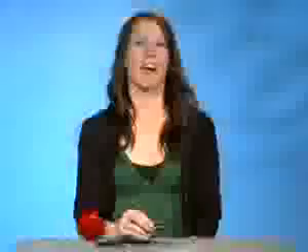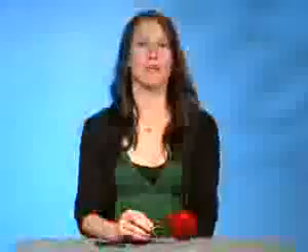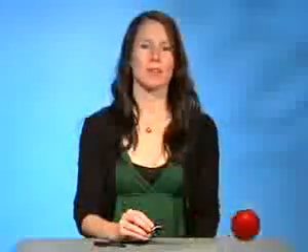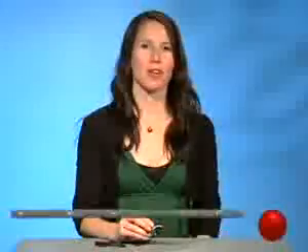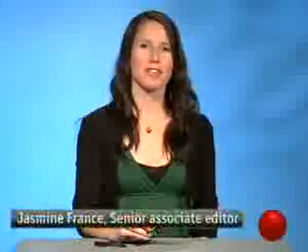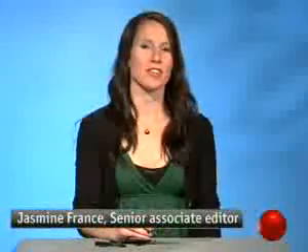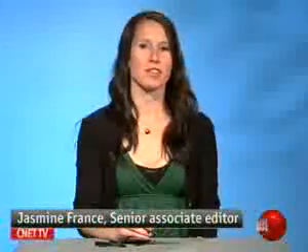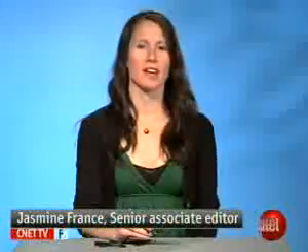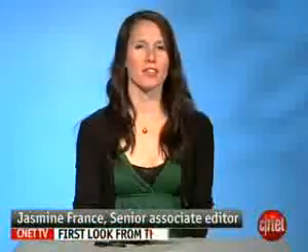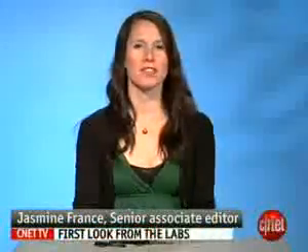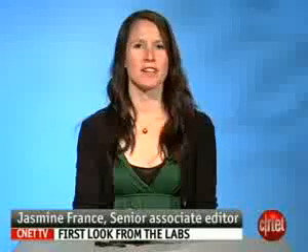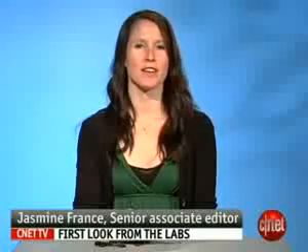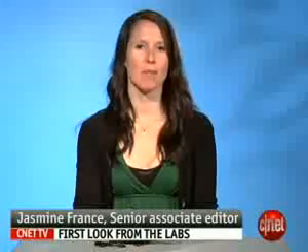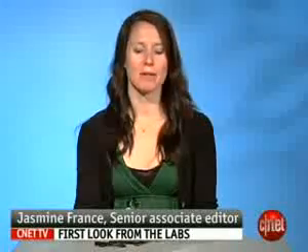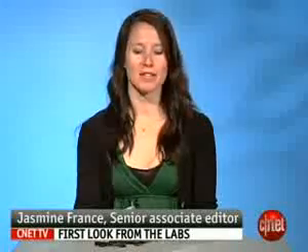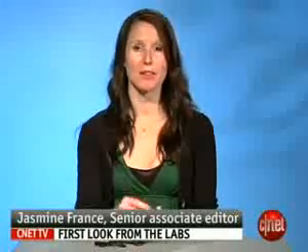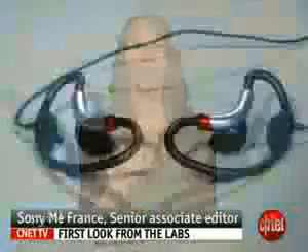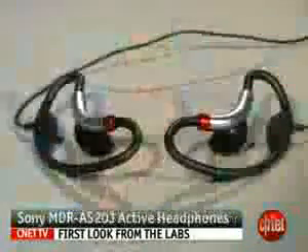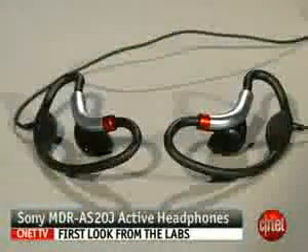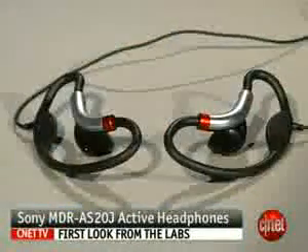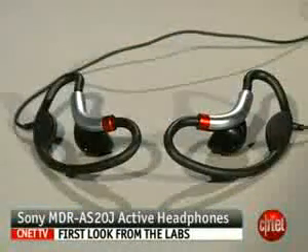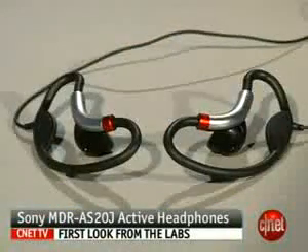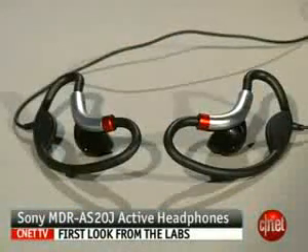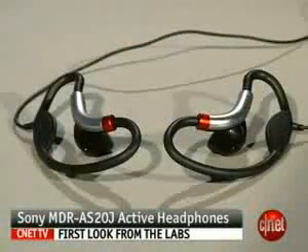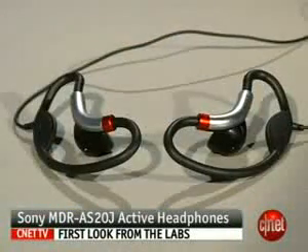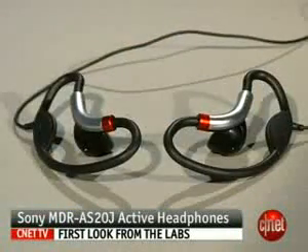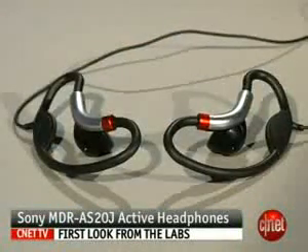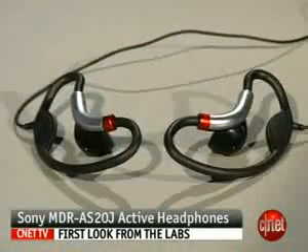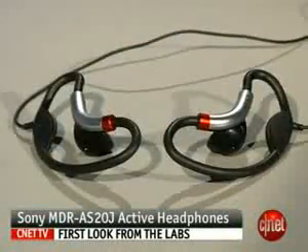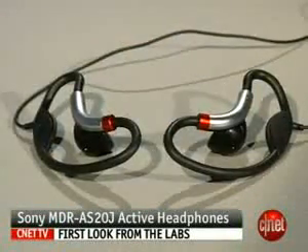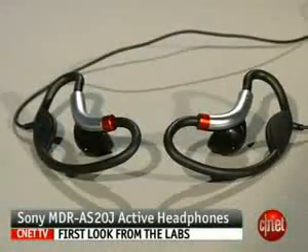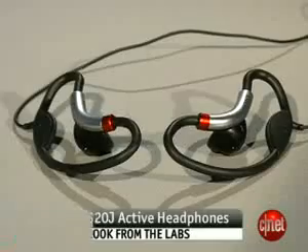Hi, I'm Jasmine France, Senior Associate Editor for CNET.com, and I'm here today with the Sony MDR-AS20J Active Headphones.